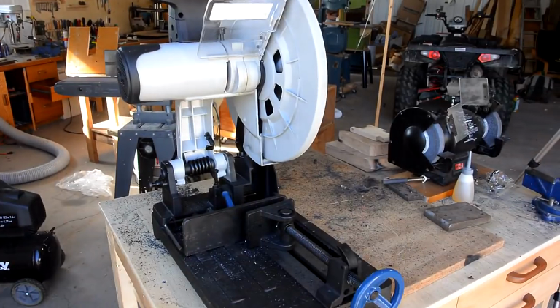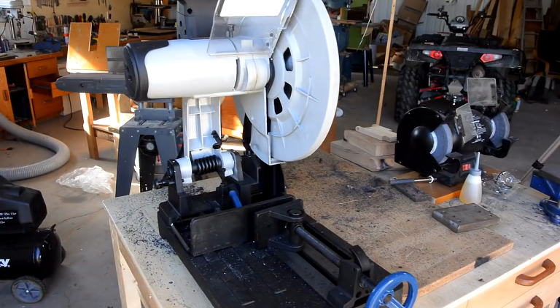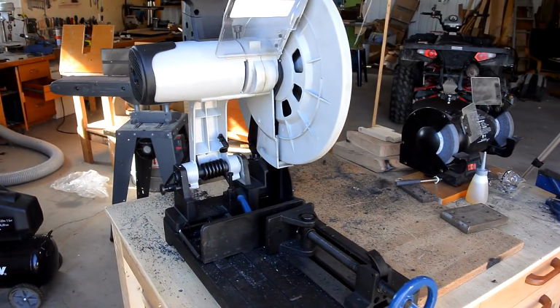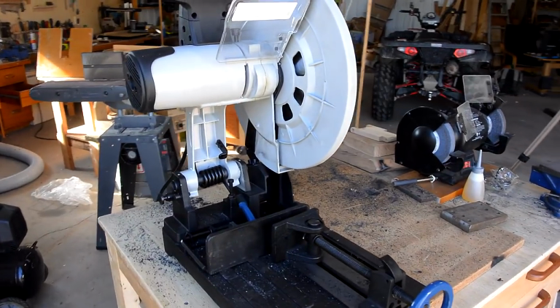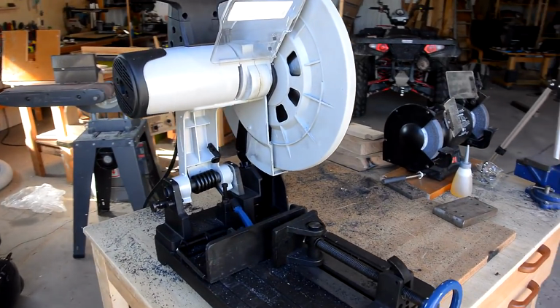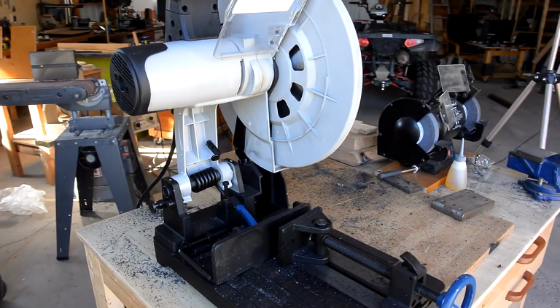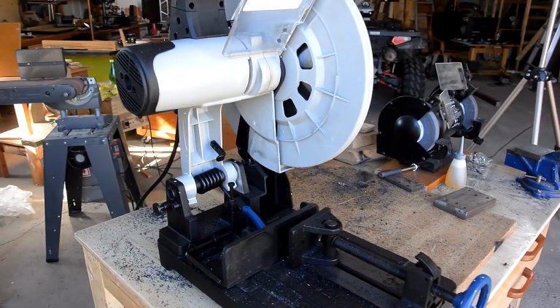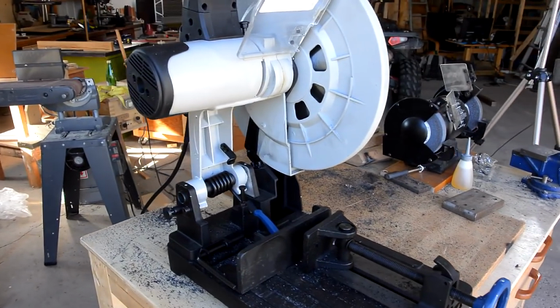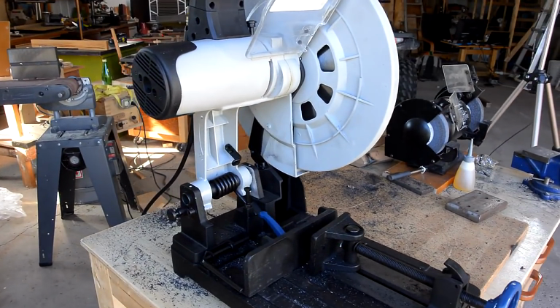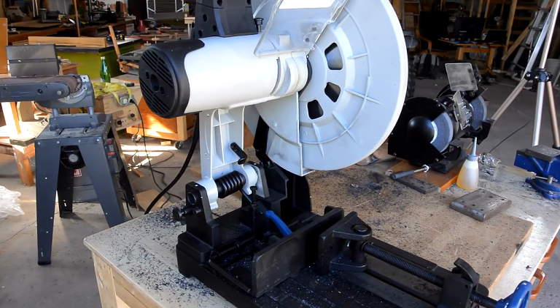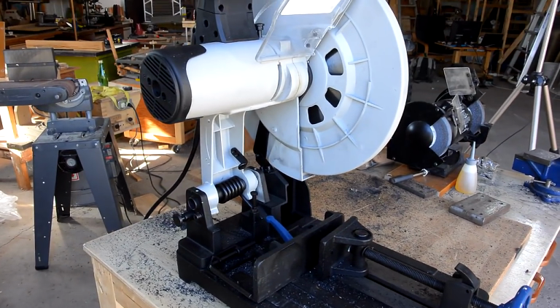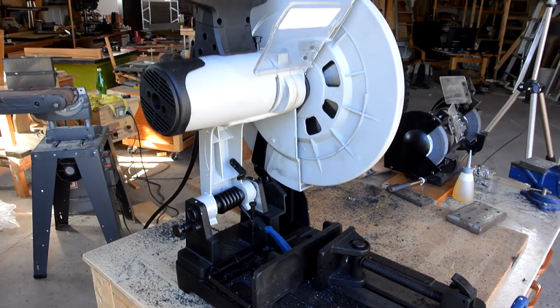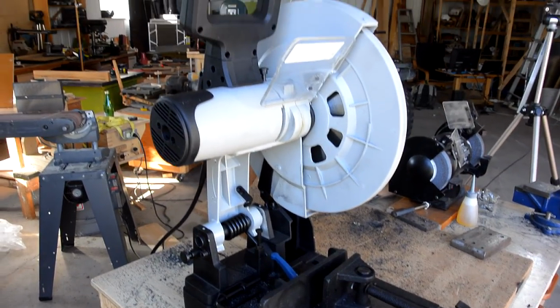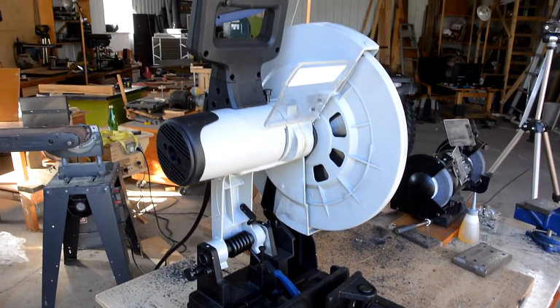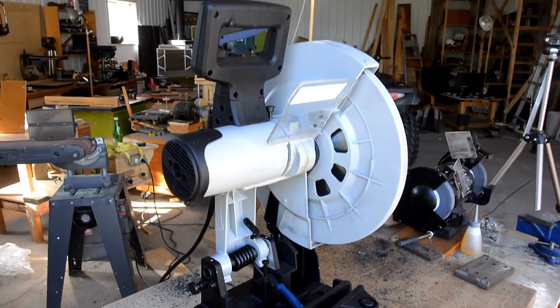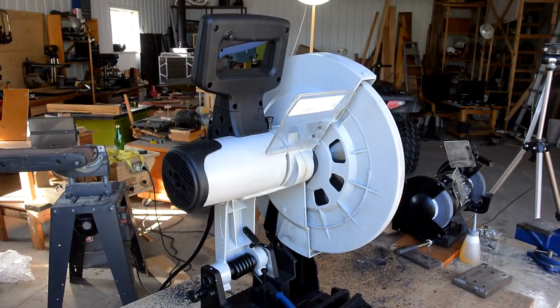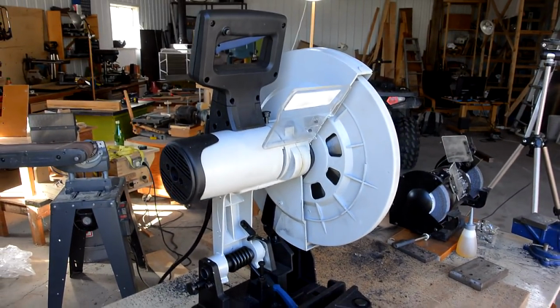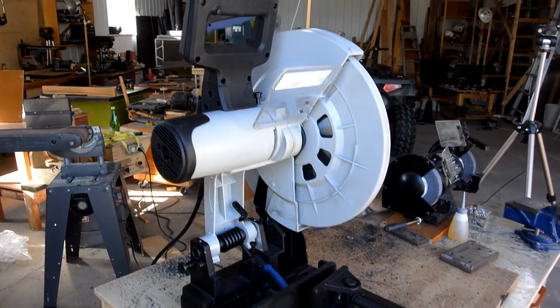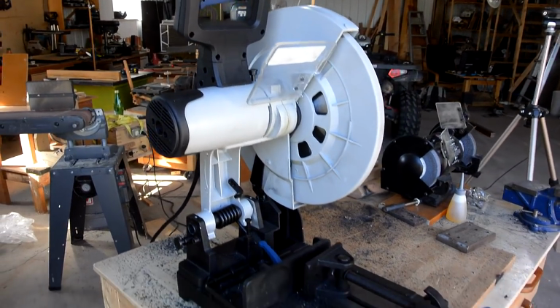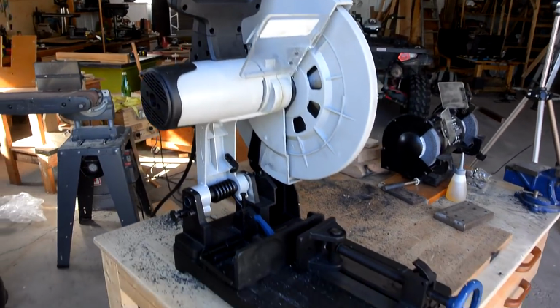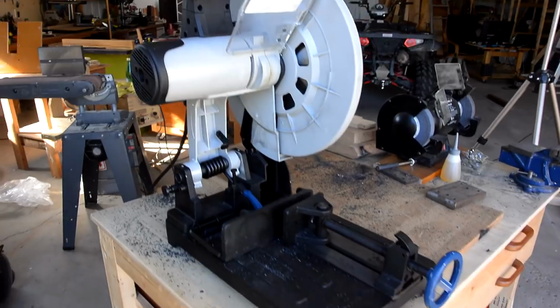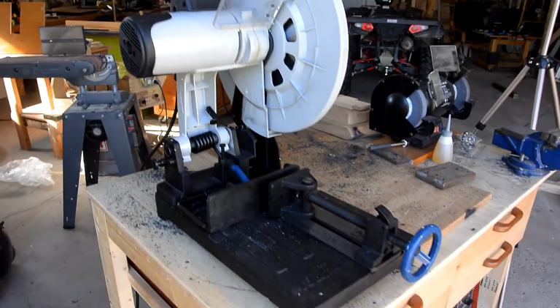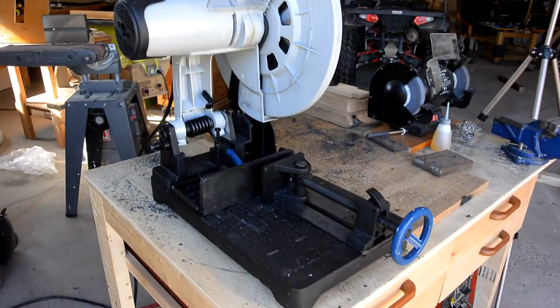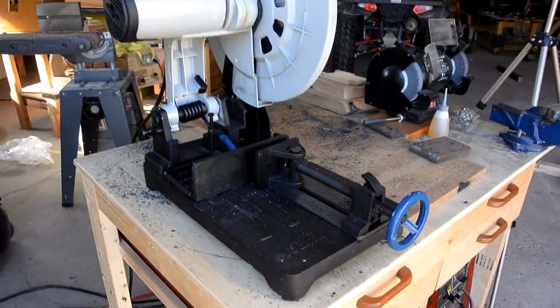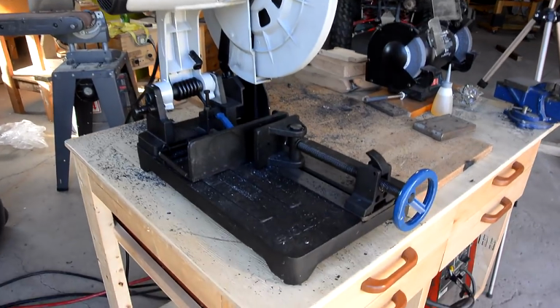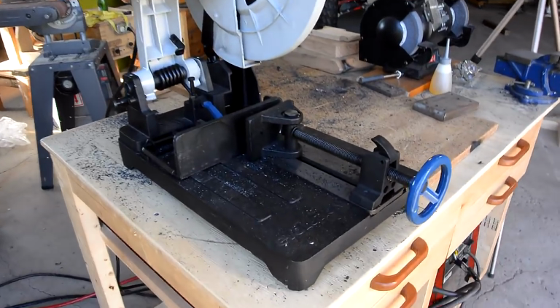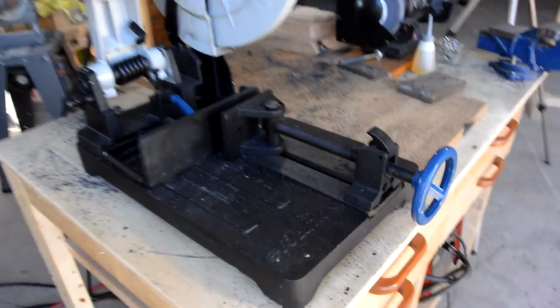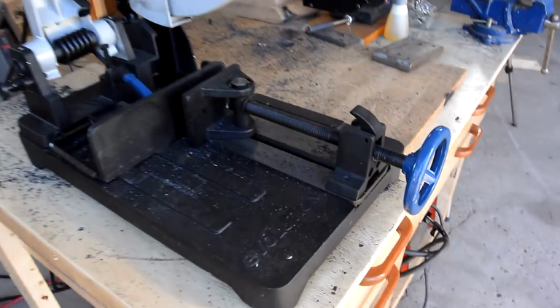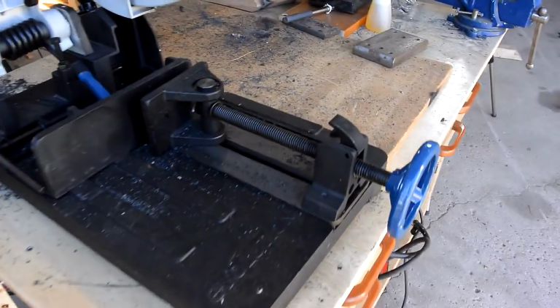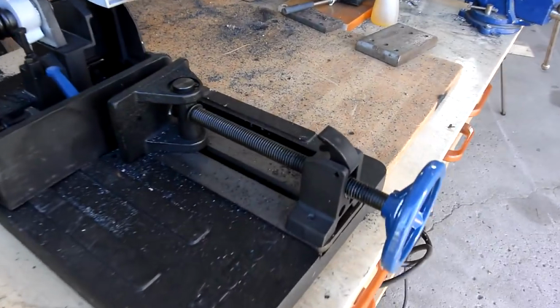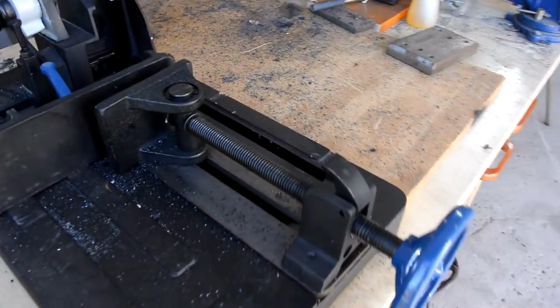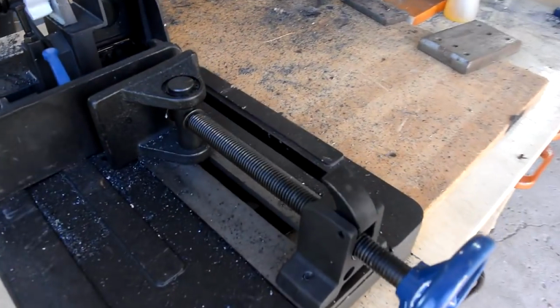Overall, I think the saw works about as good as you would expect a saw like this to work. Here are a few things that I found interesting.